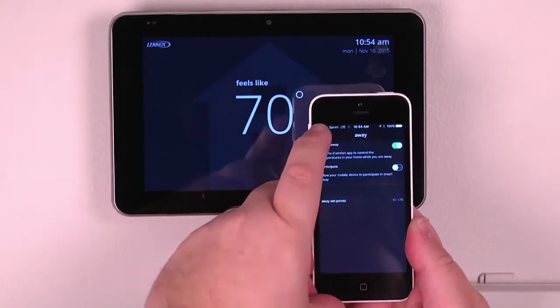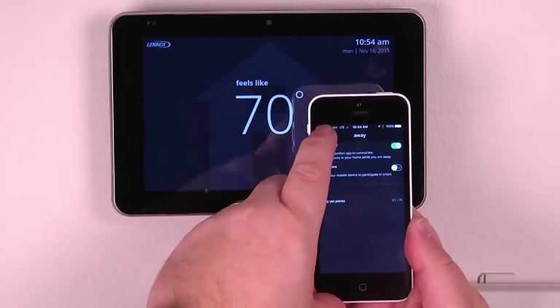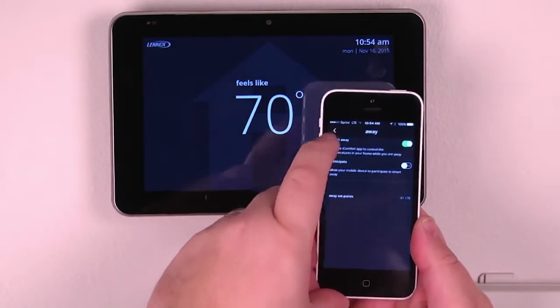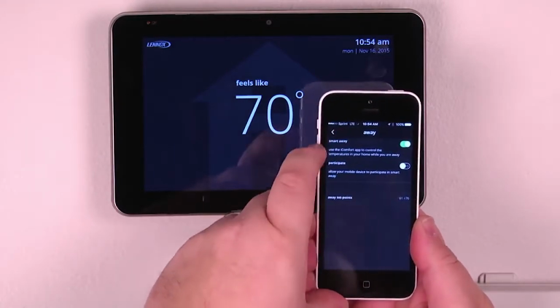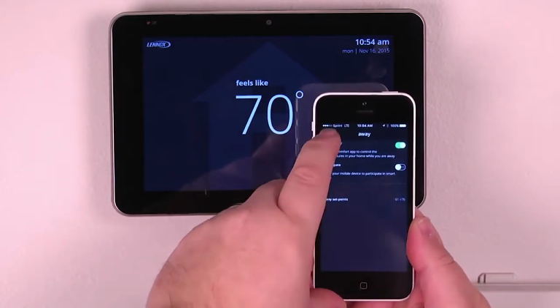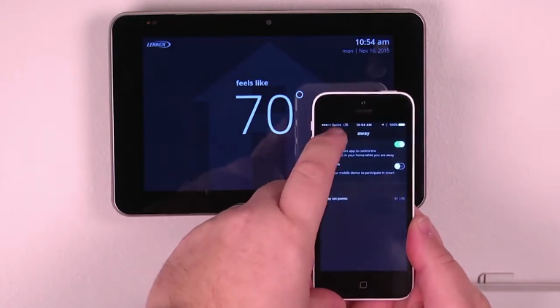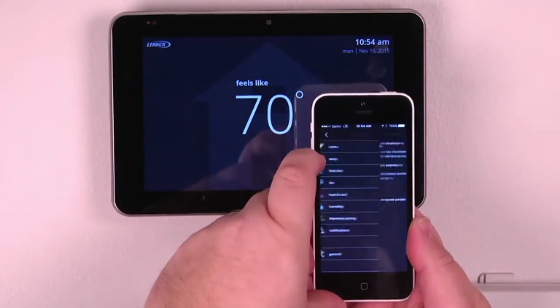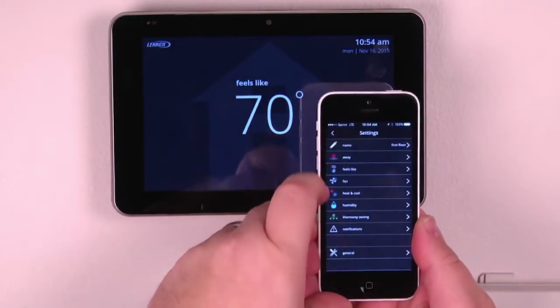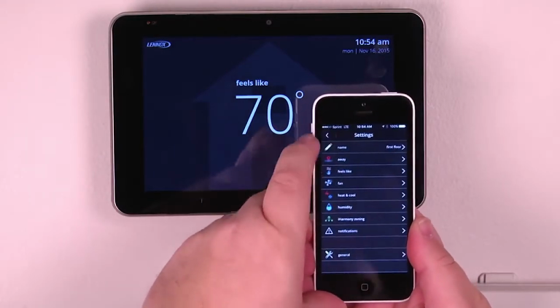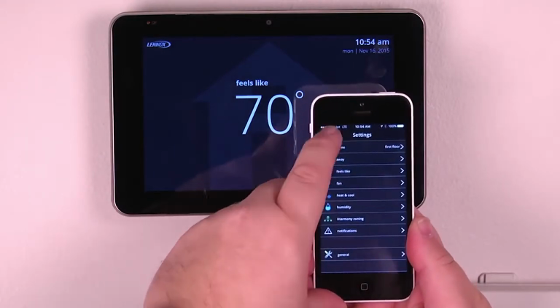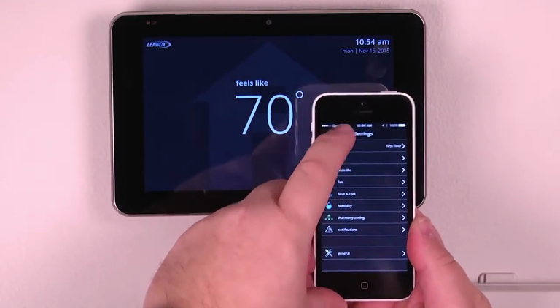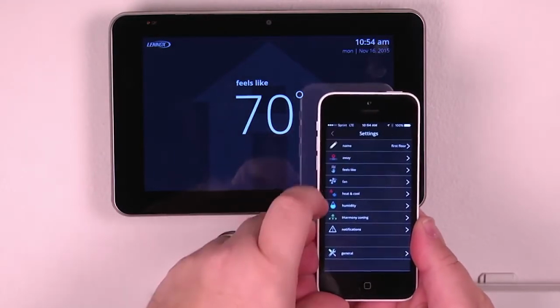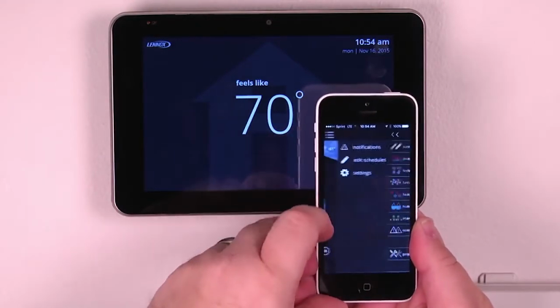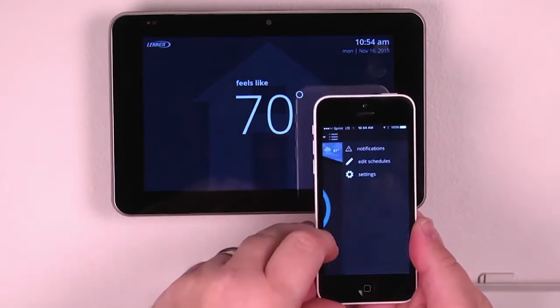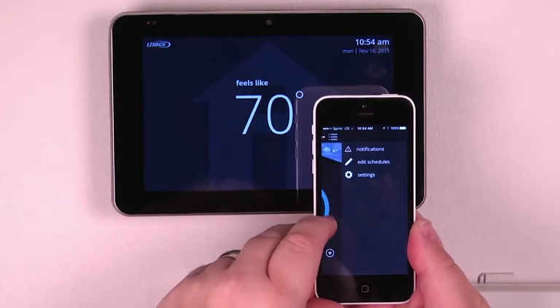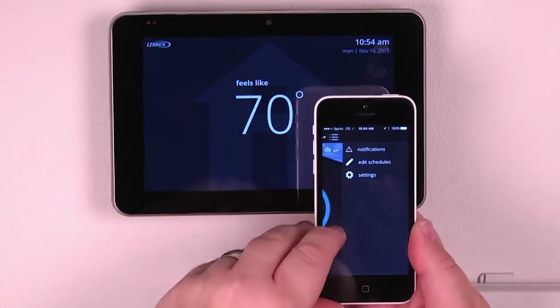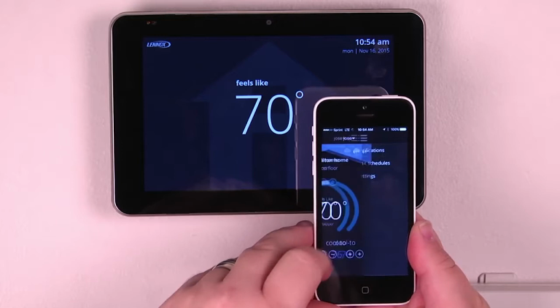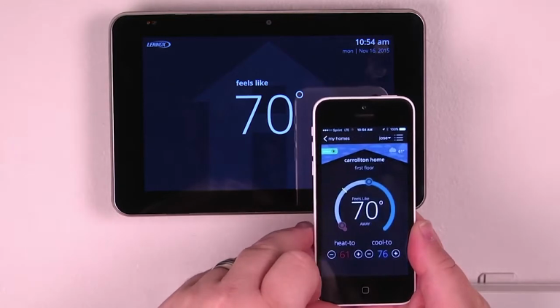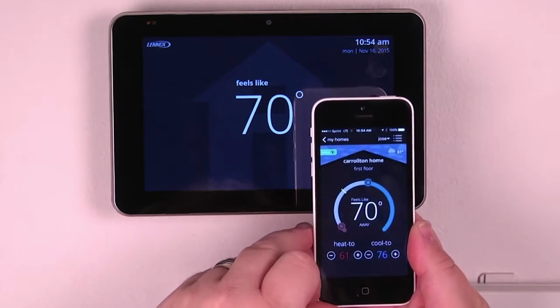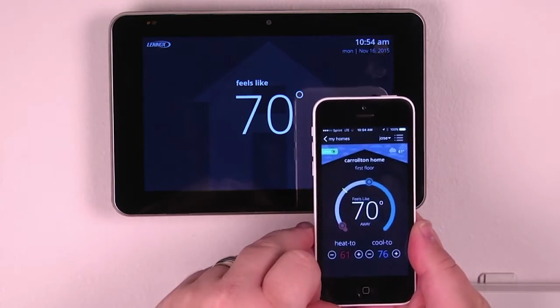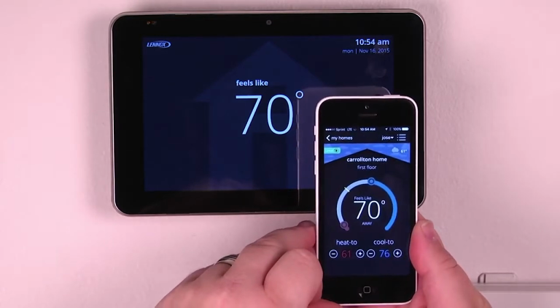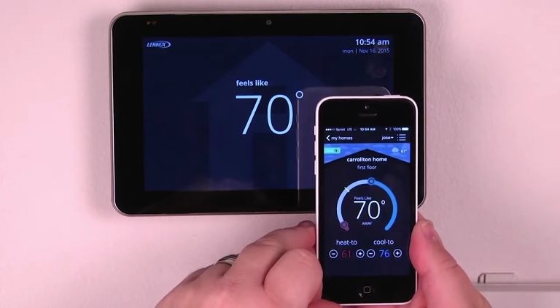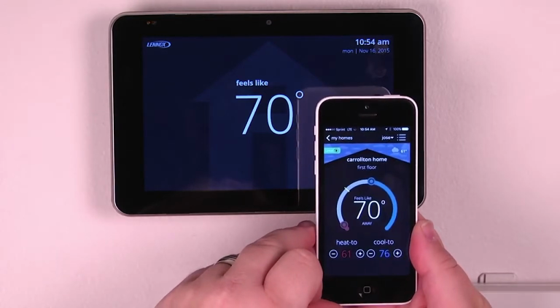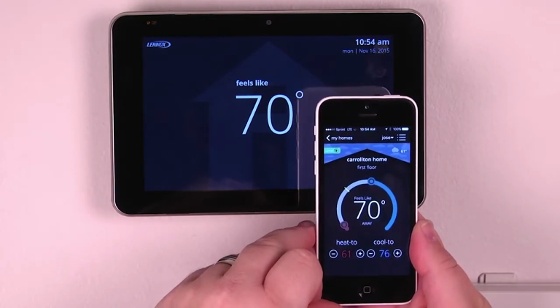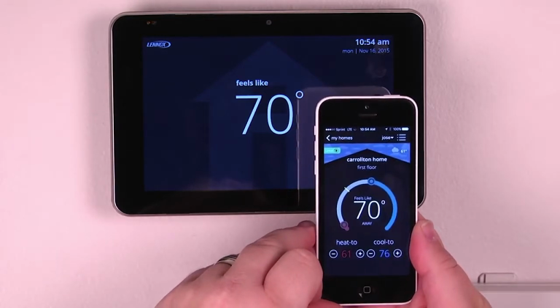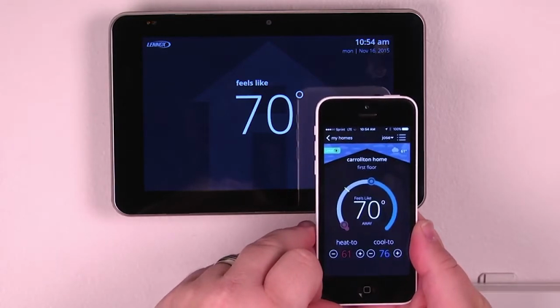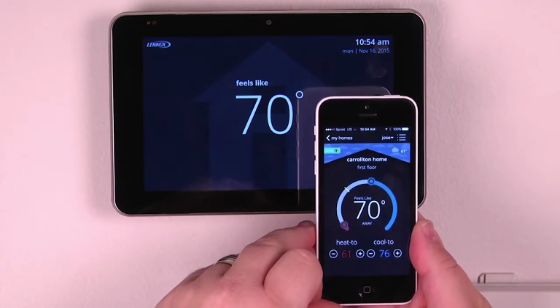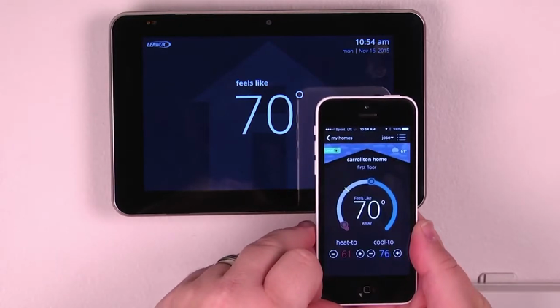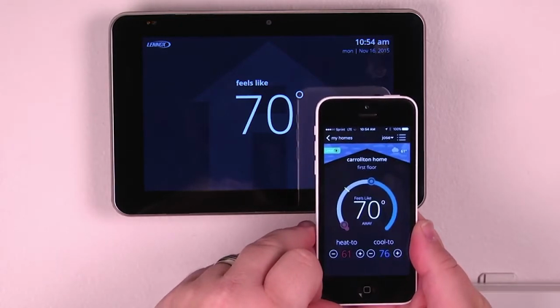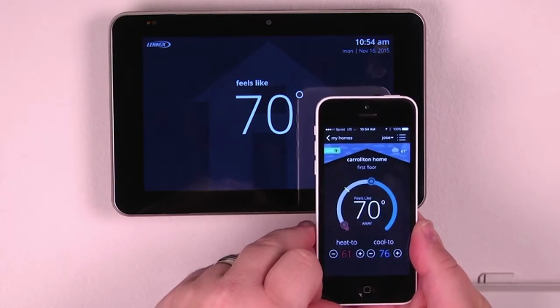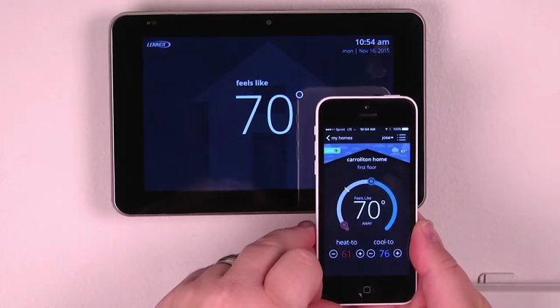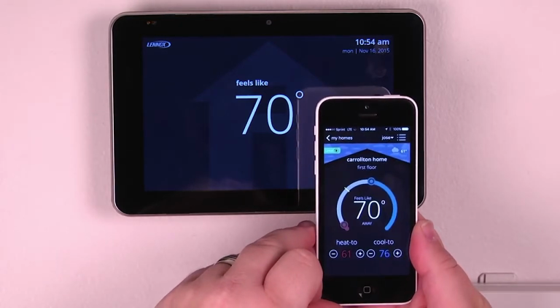All available at the touch of your fingertips from your smart device, accessible anywhere you can get a signal.